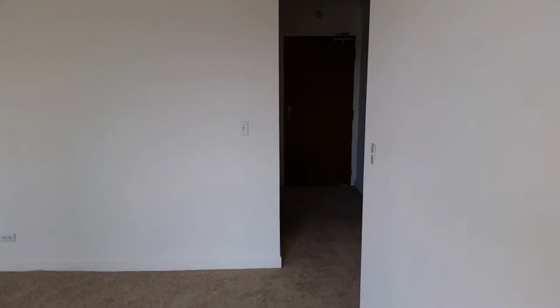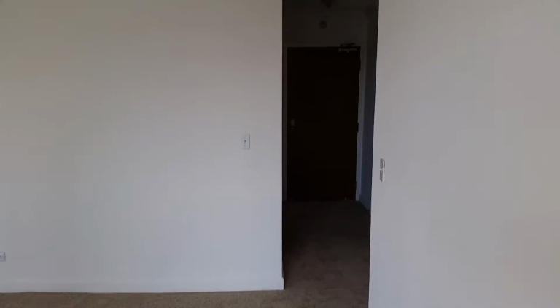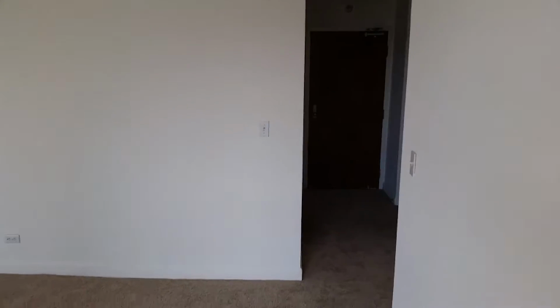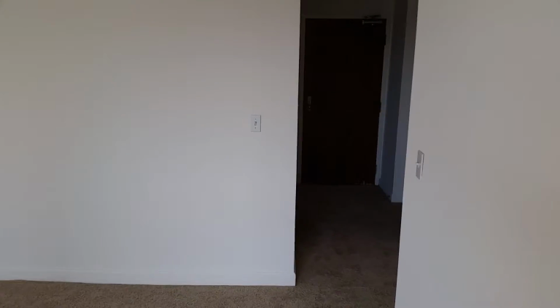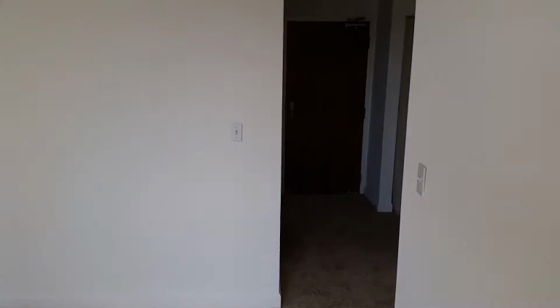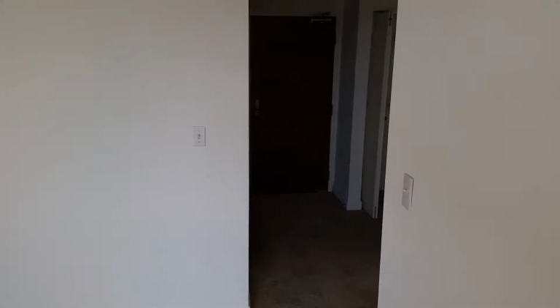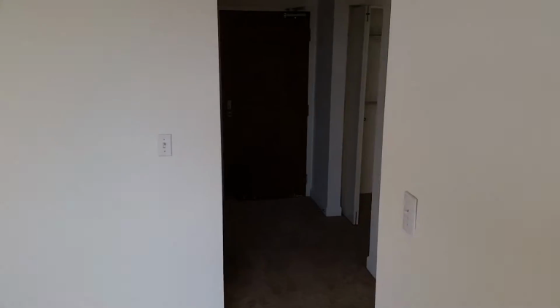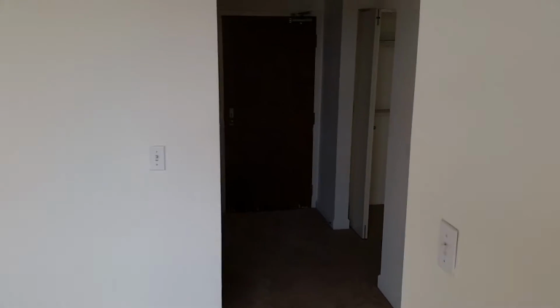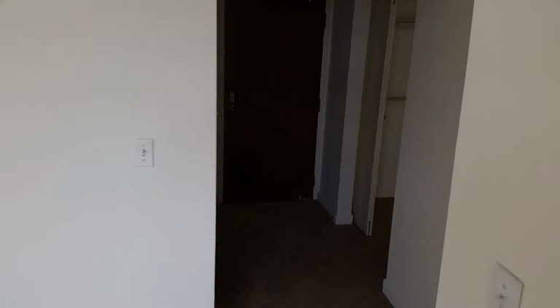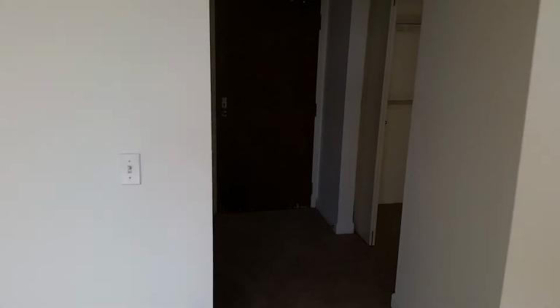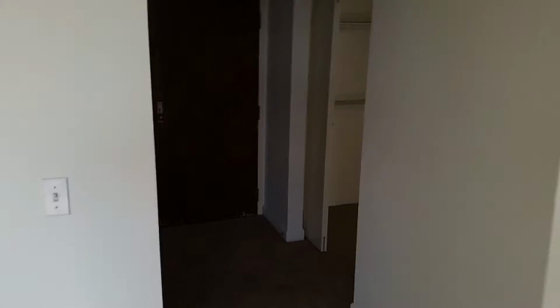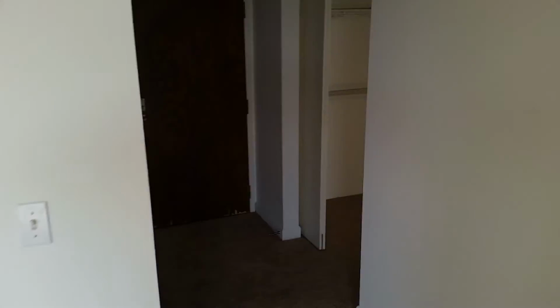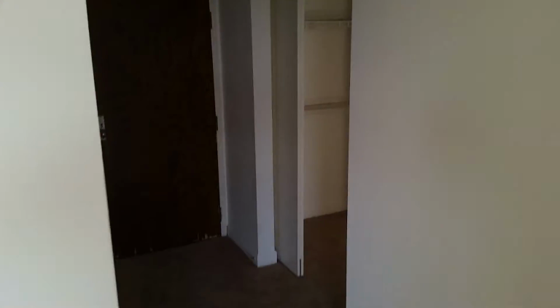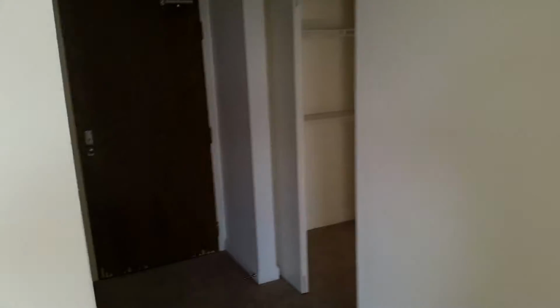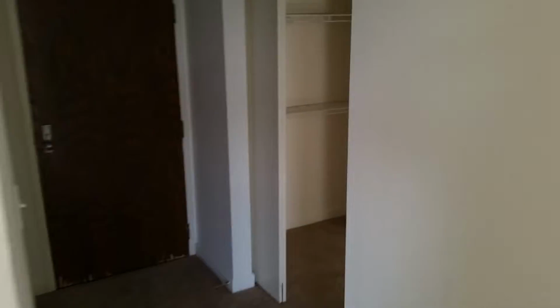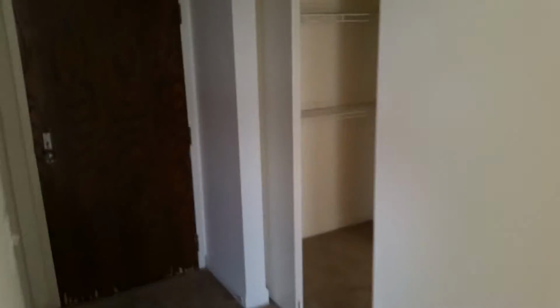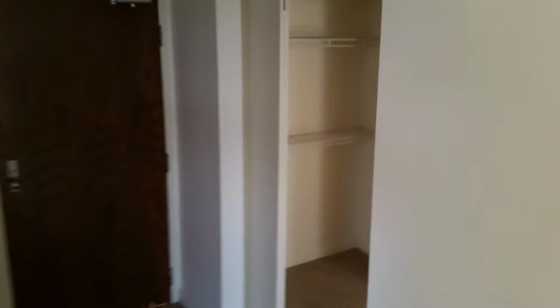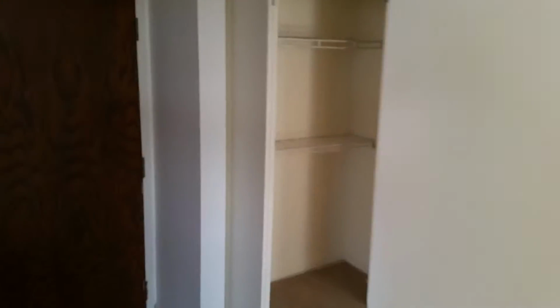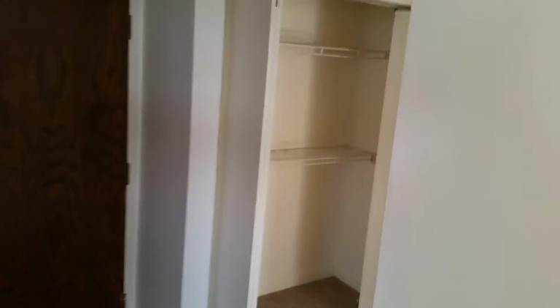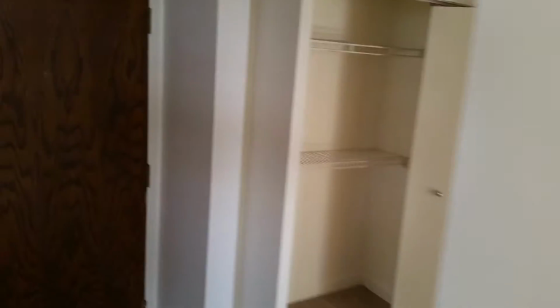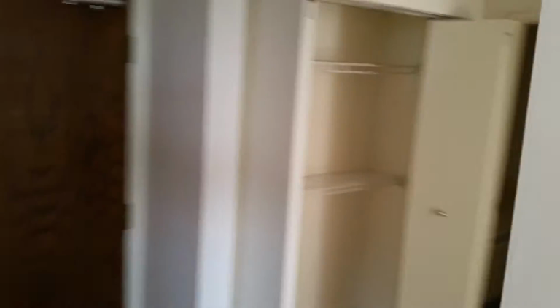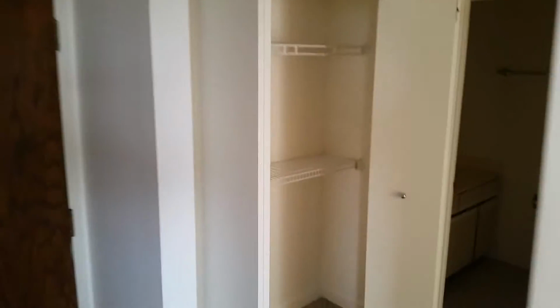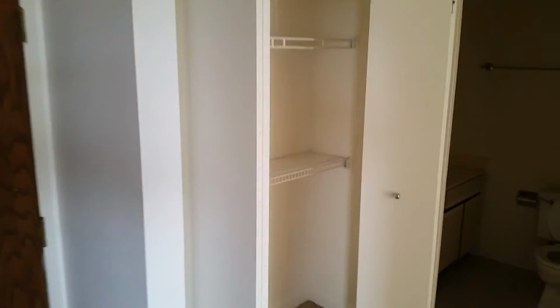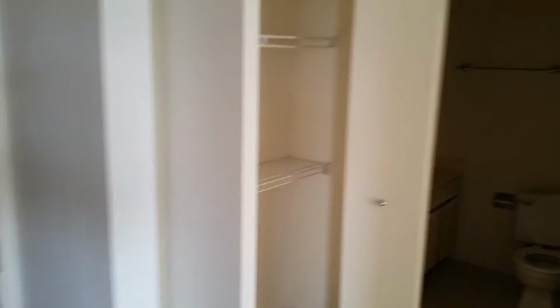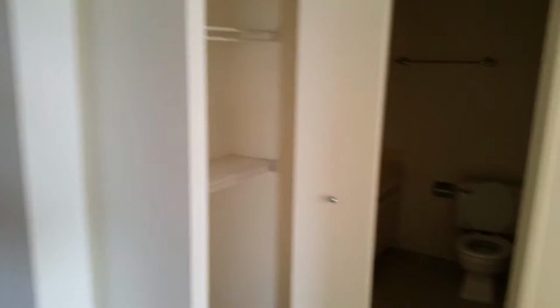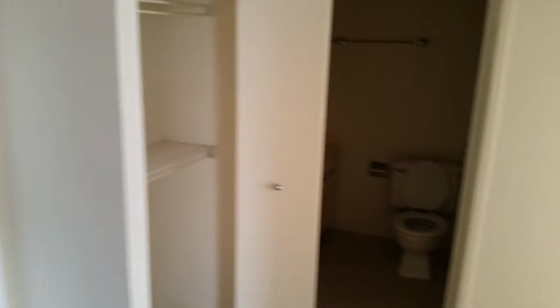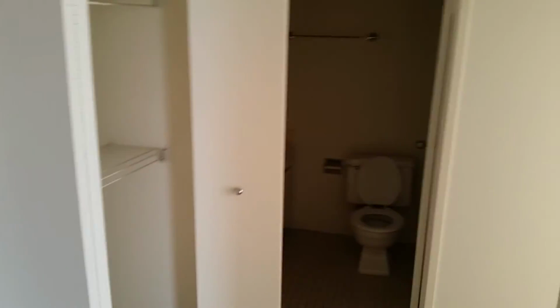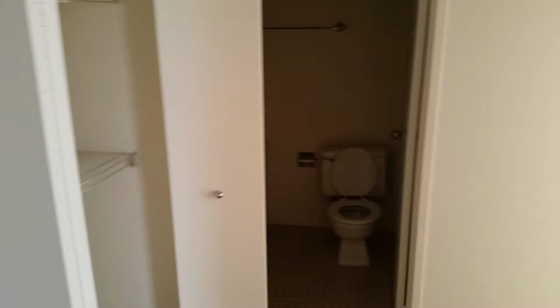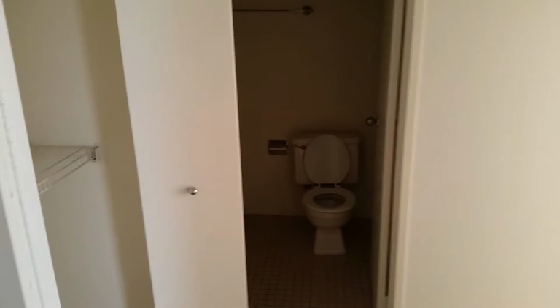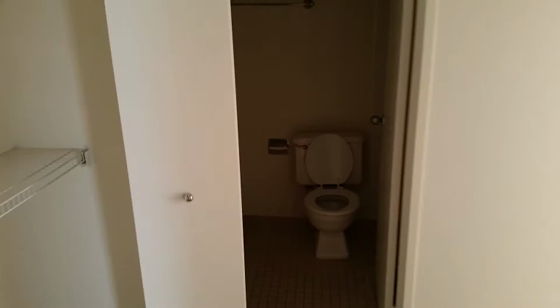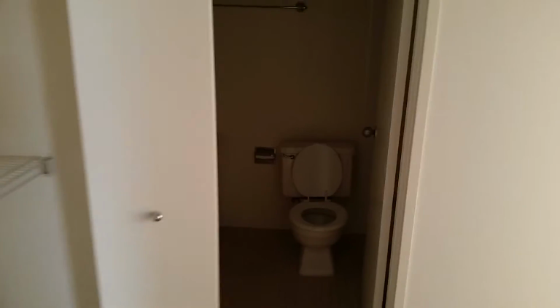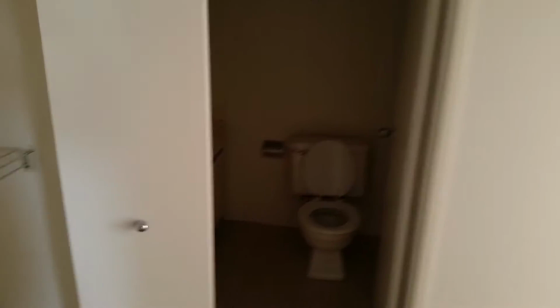I was zoomed in in the kitchen — sorry about that. And straight ahead we have the bathroom.